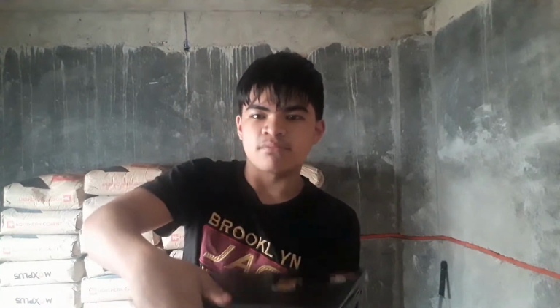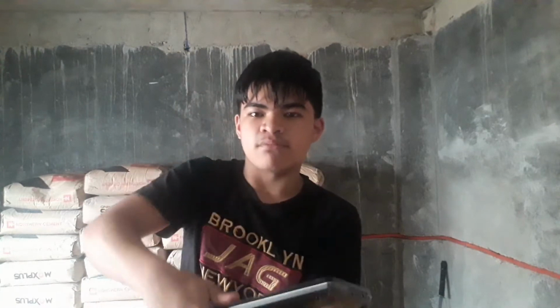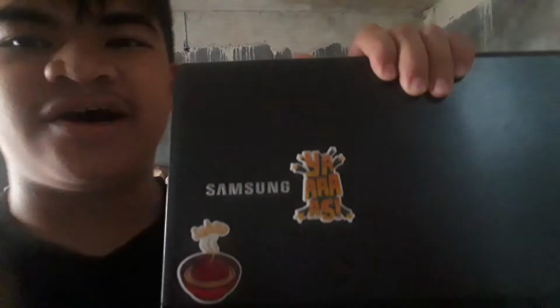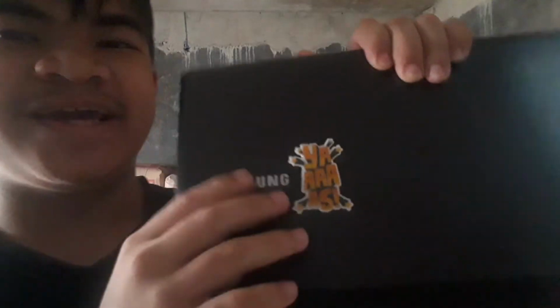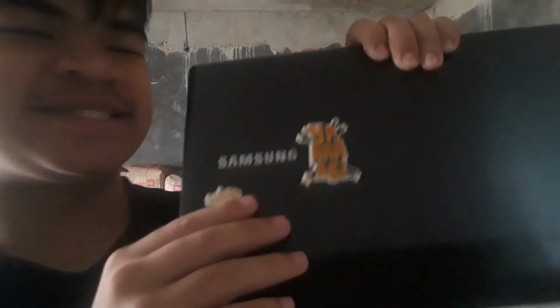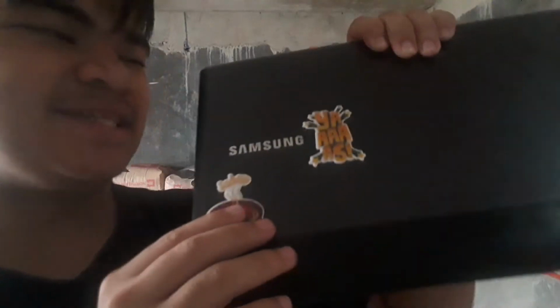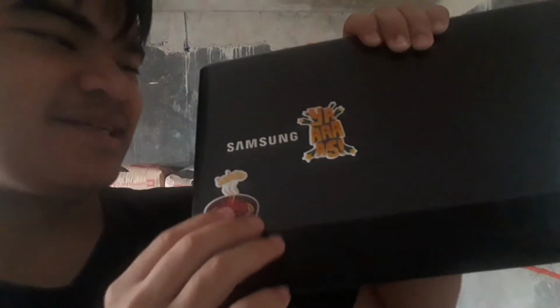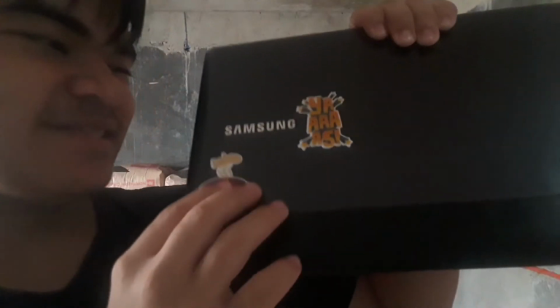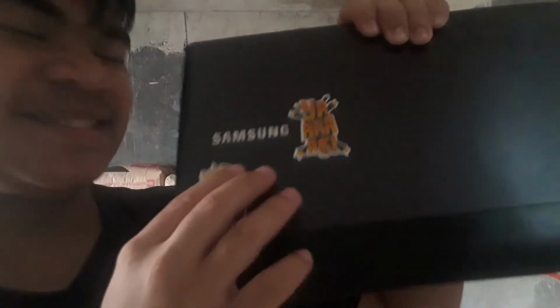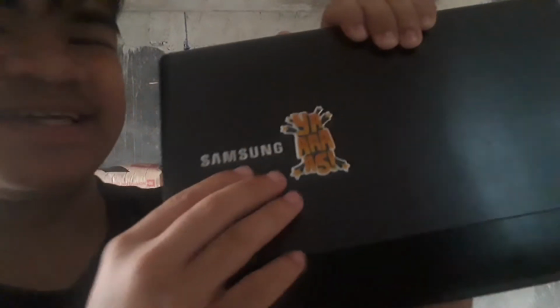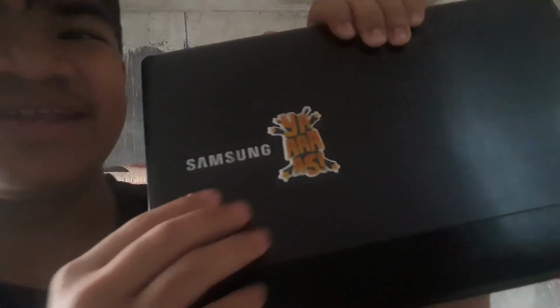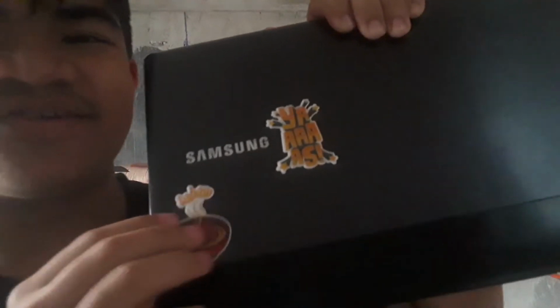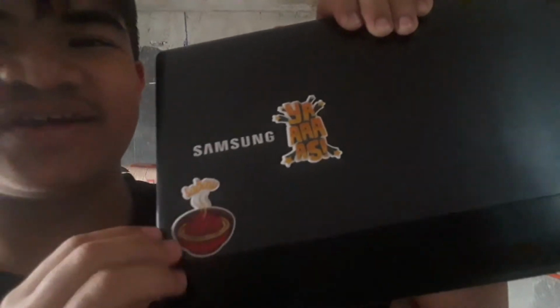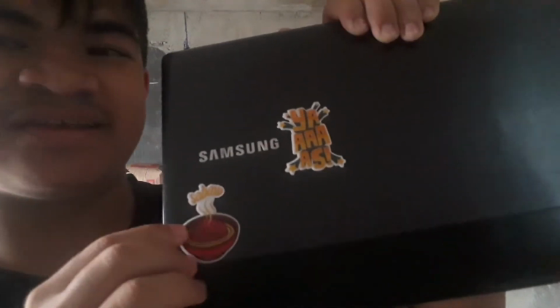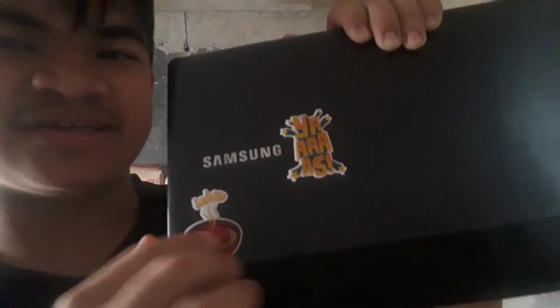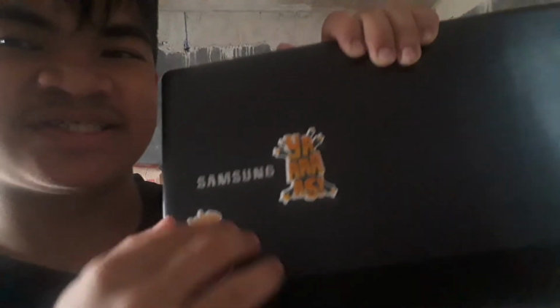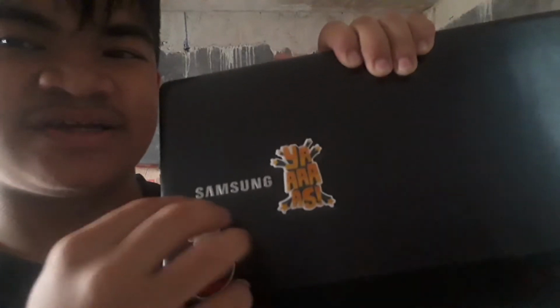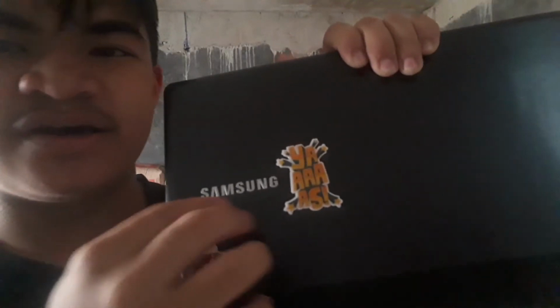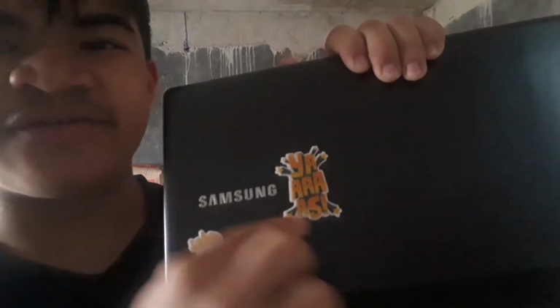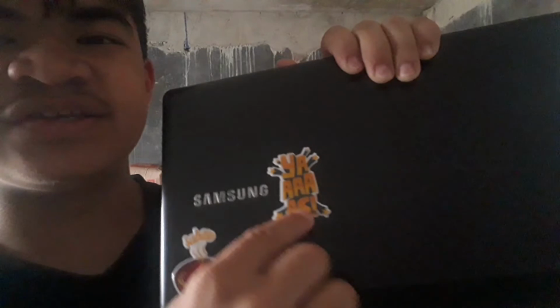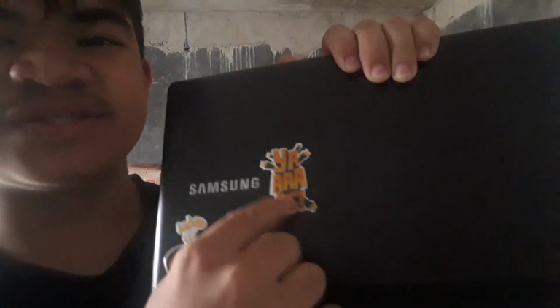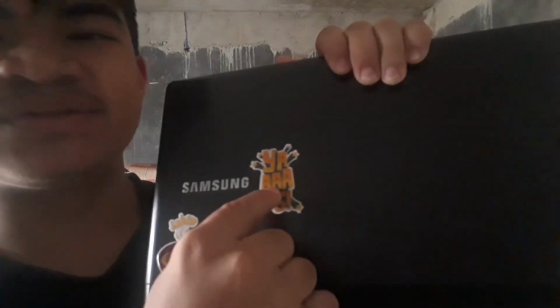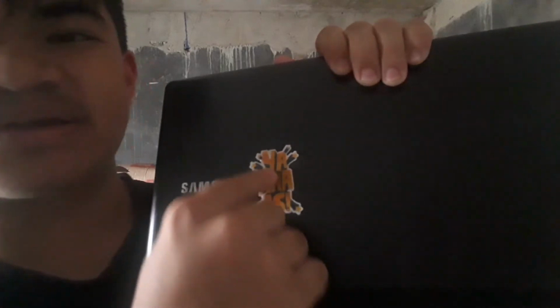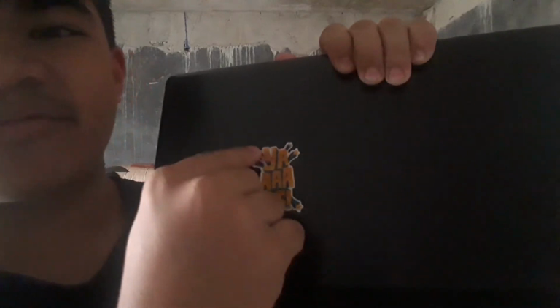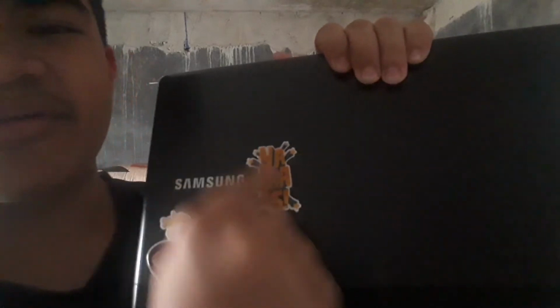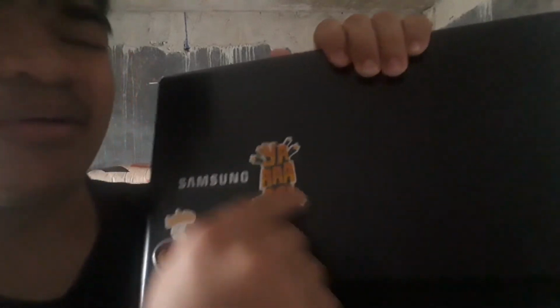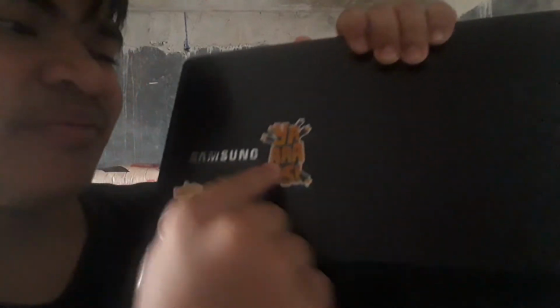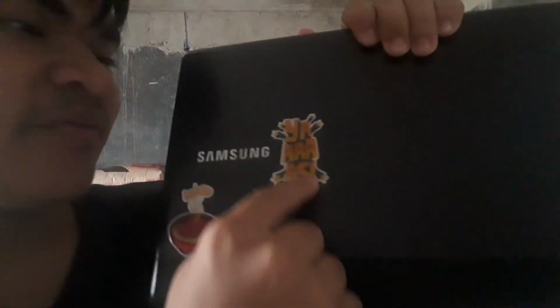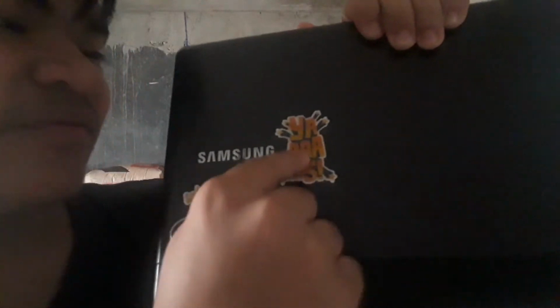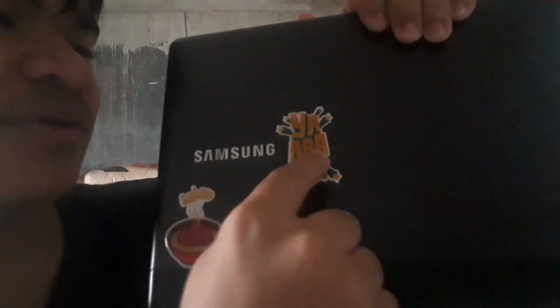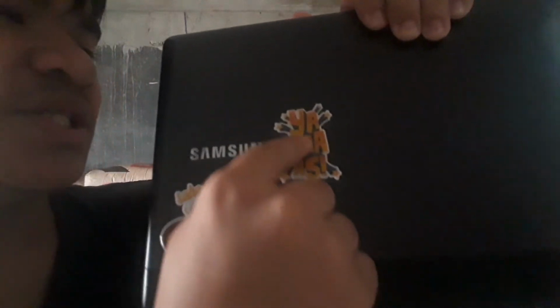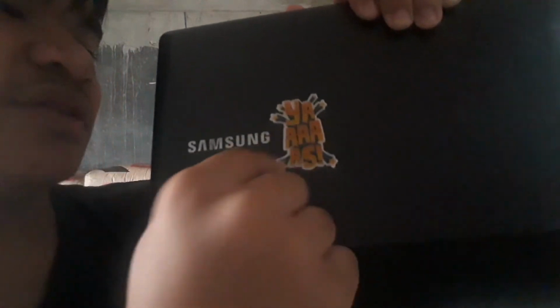Oh yeah, the stickers — ignore that because this one is one of my favorite stickers.